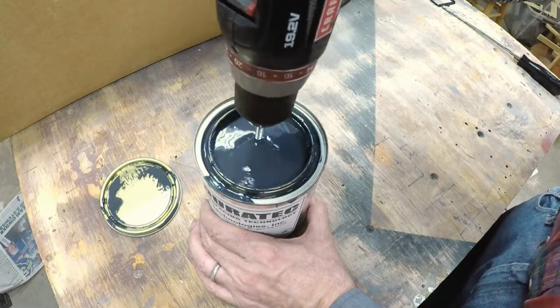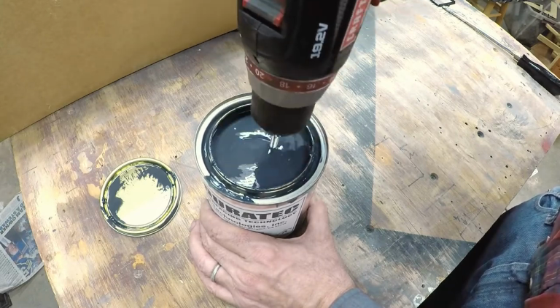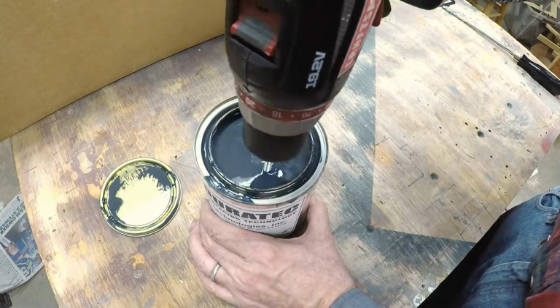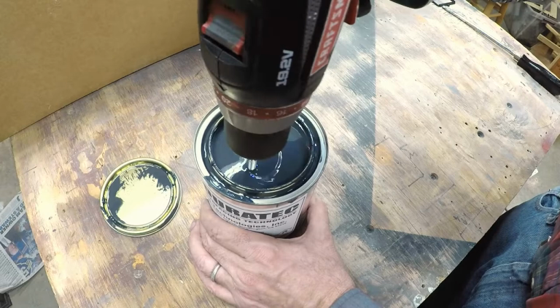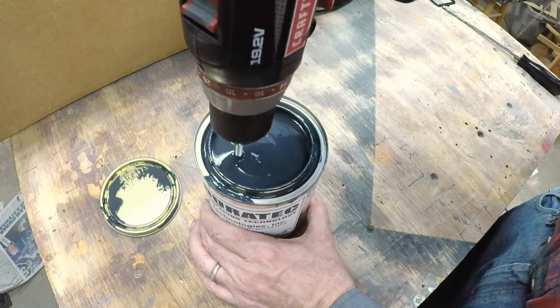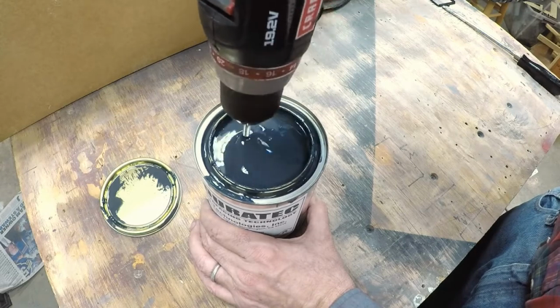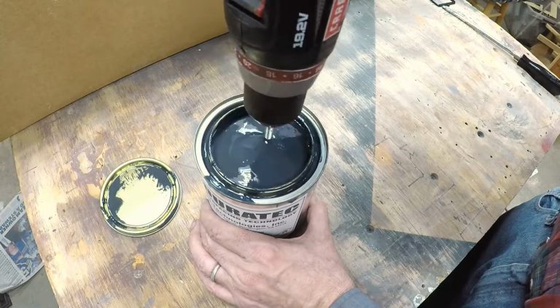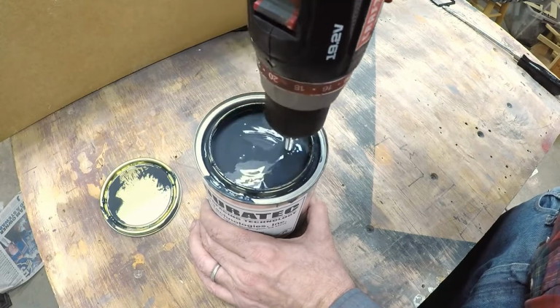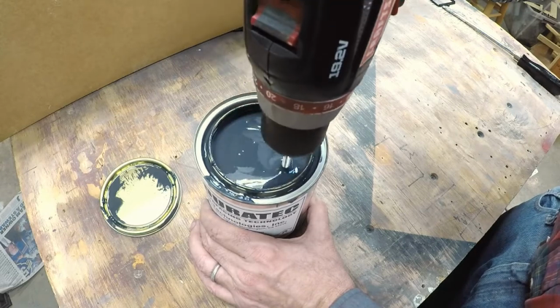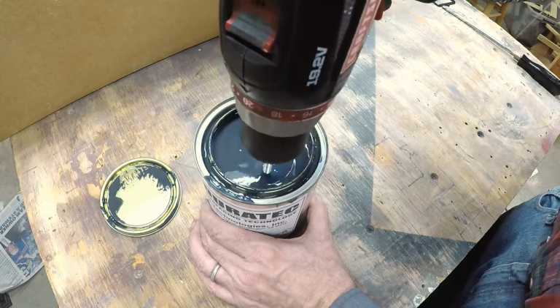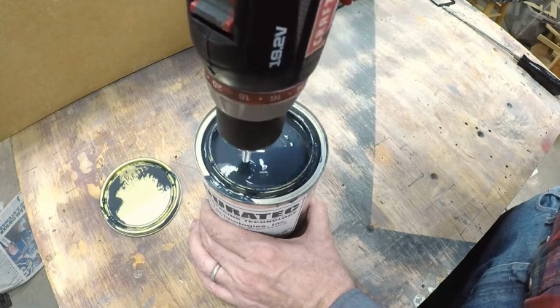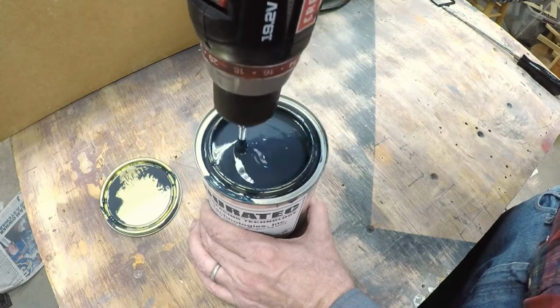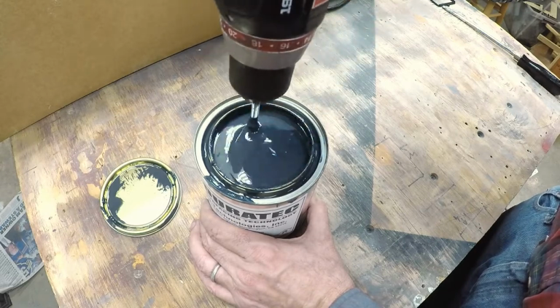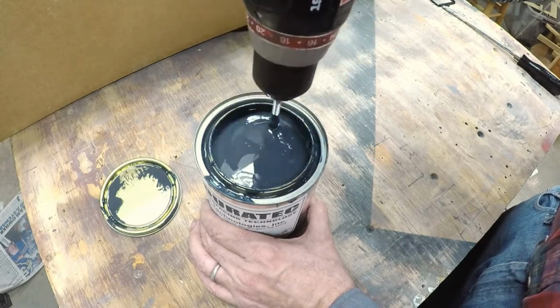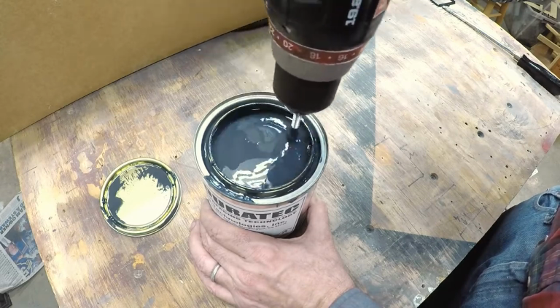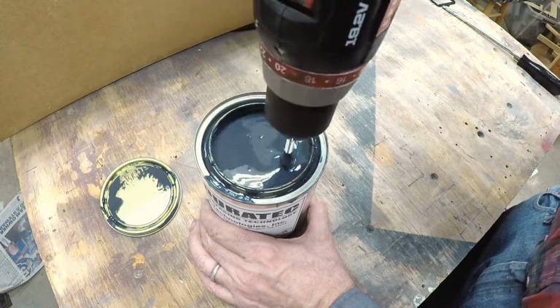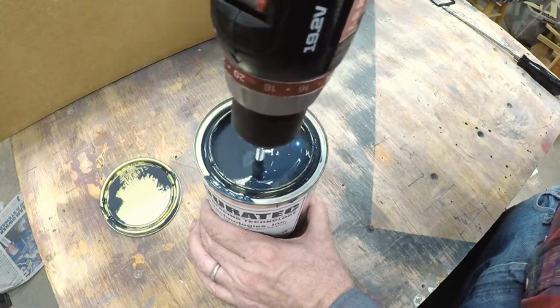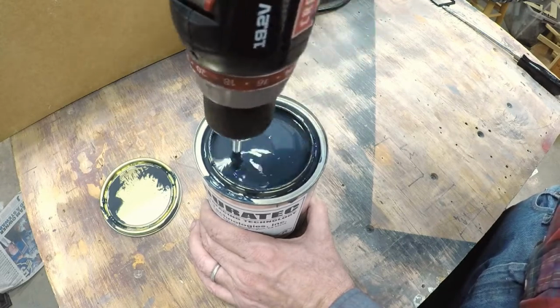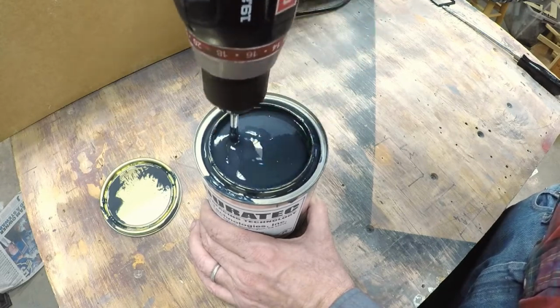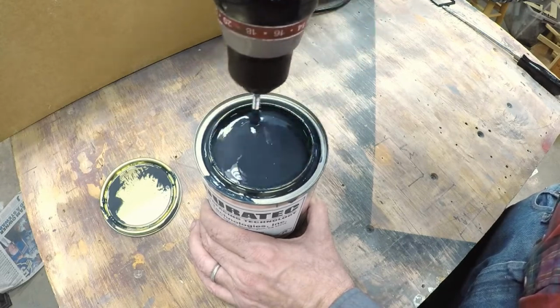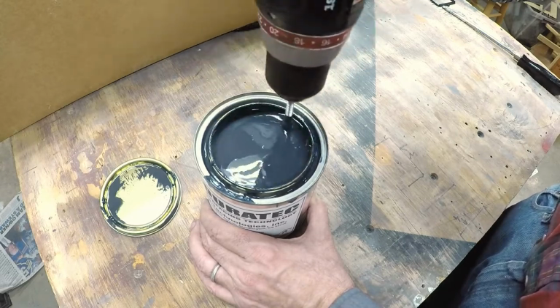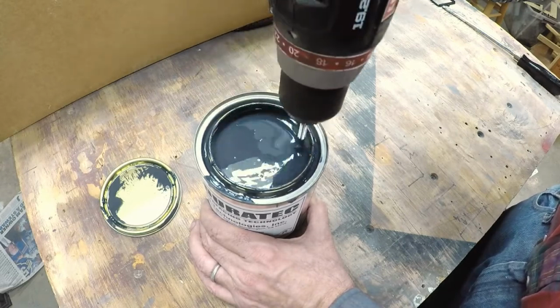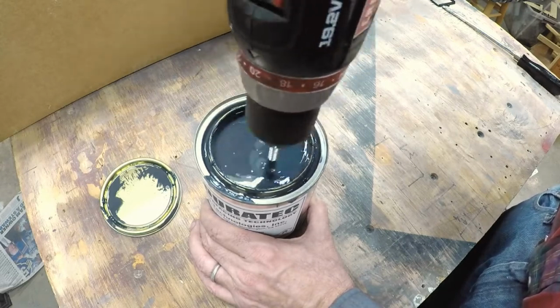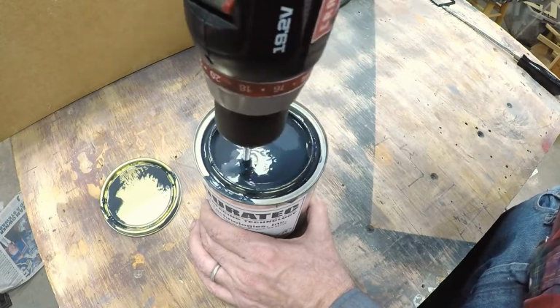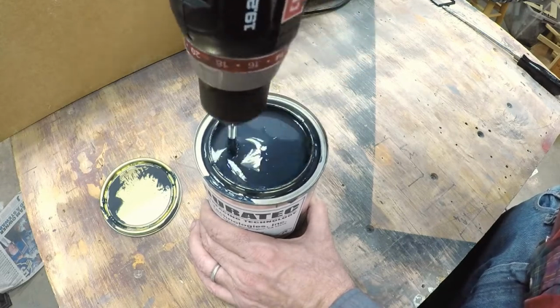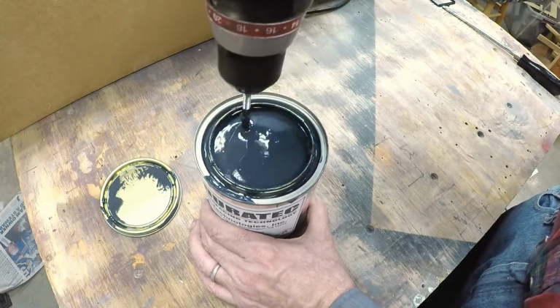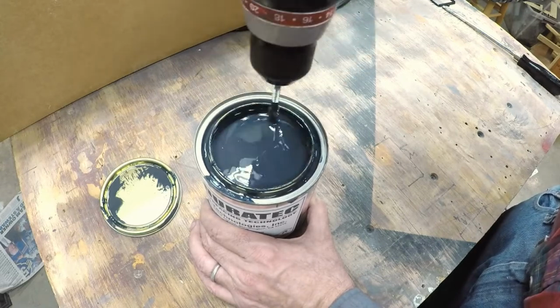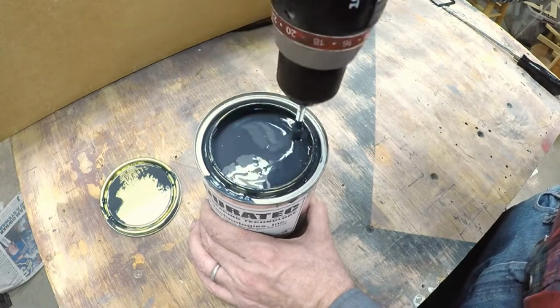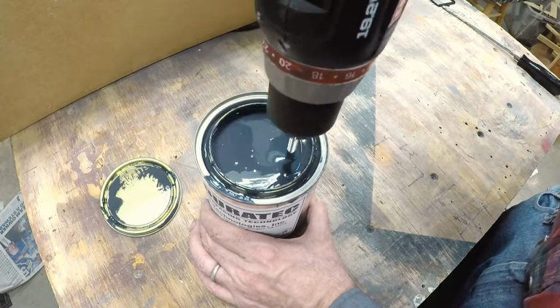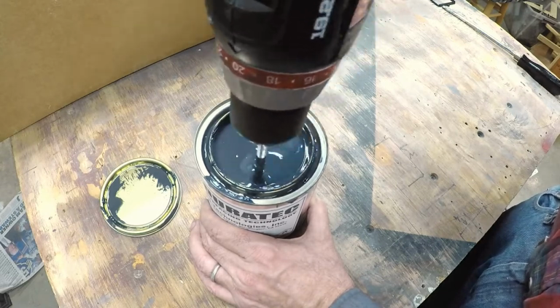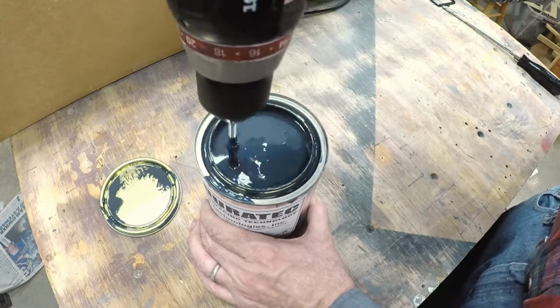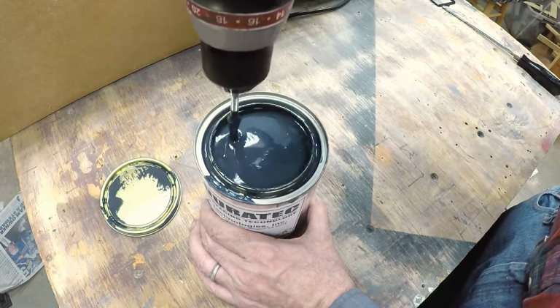Now I've got my polyester ready to go, so it's time to go put that primer on the plug. See you next time.